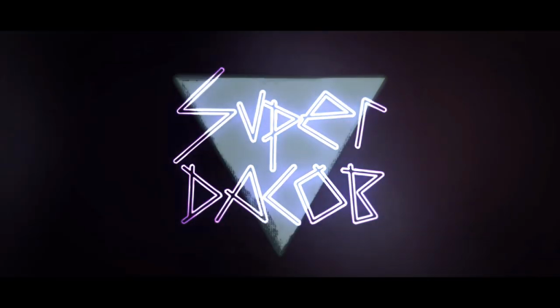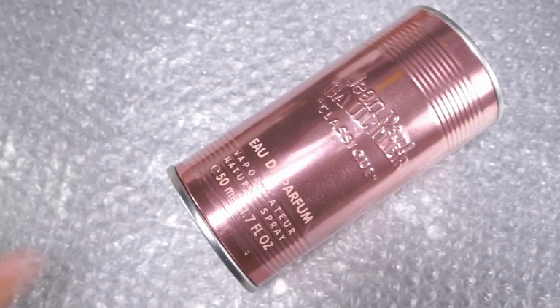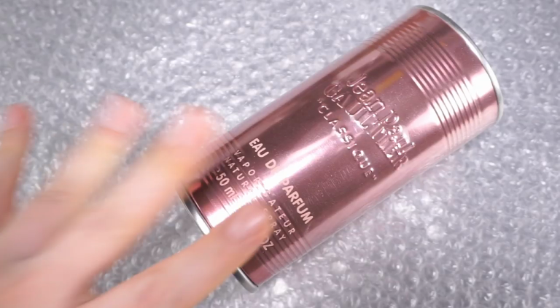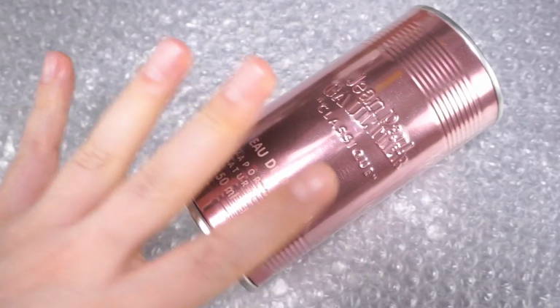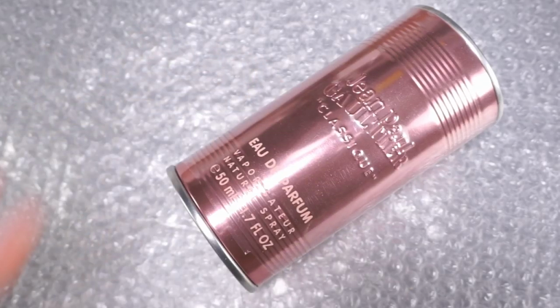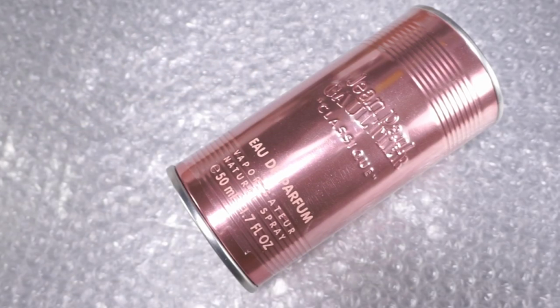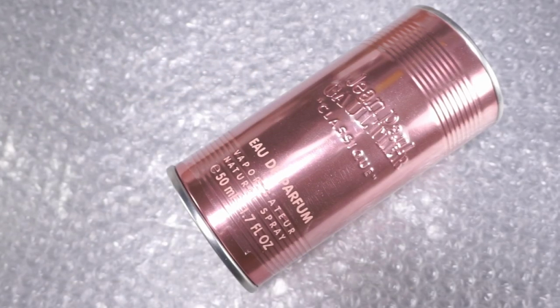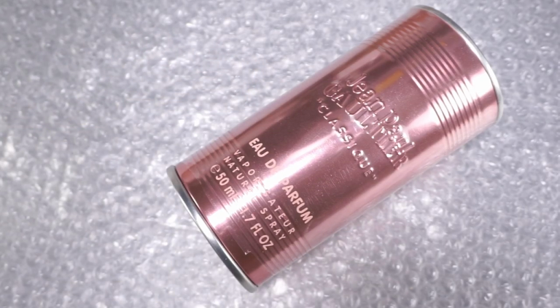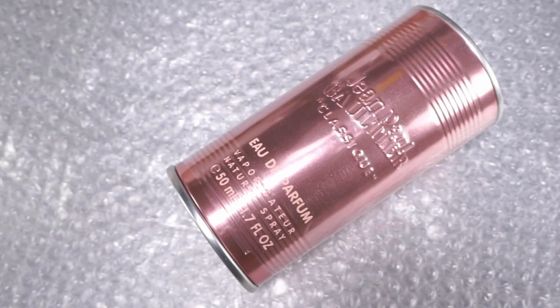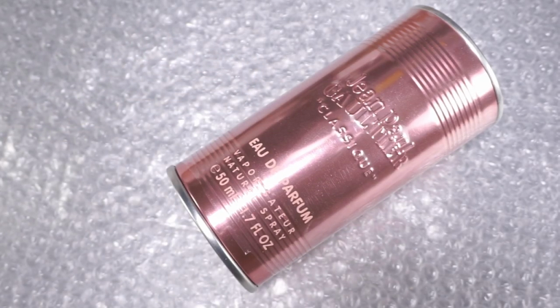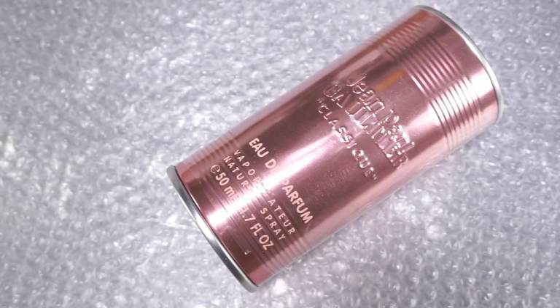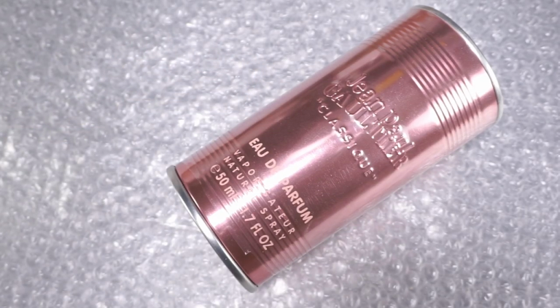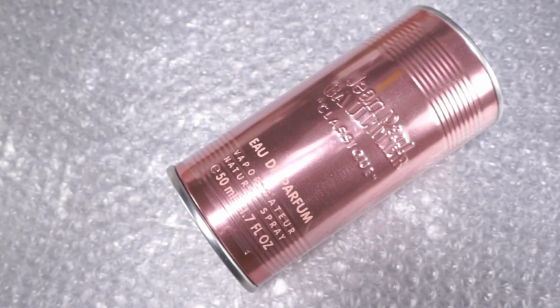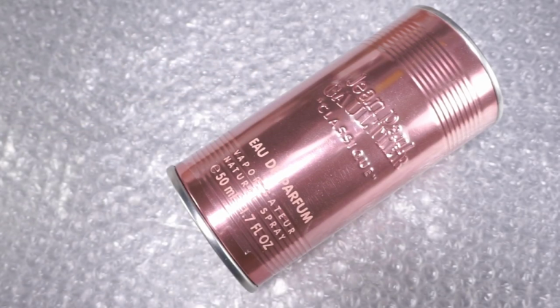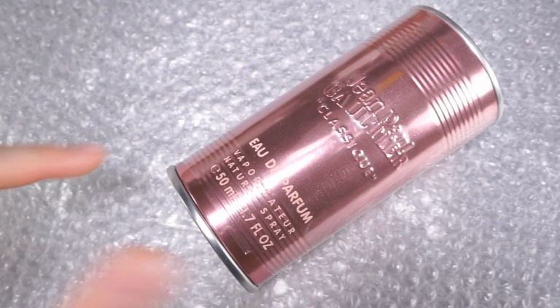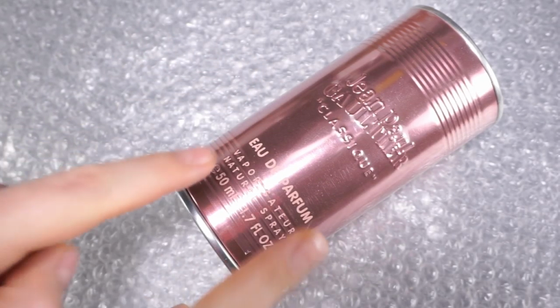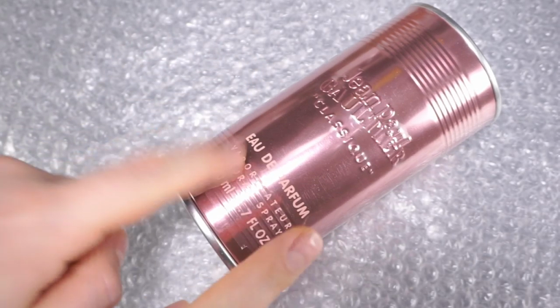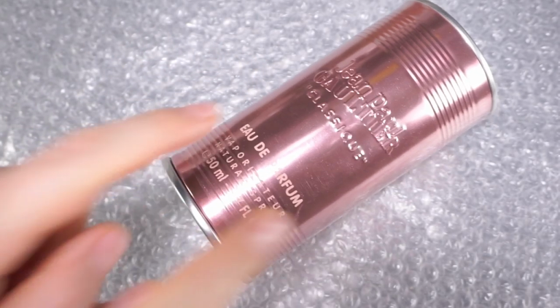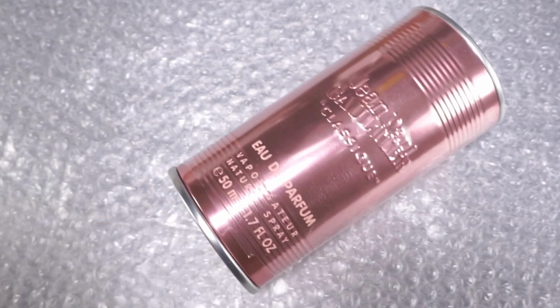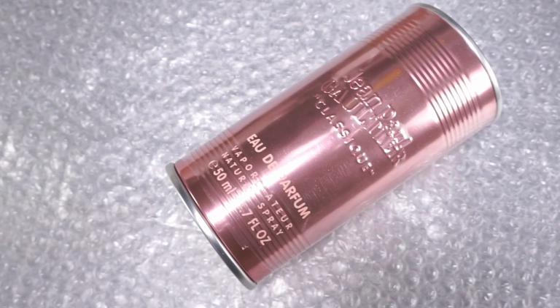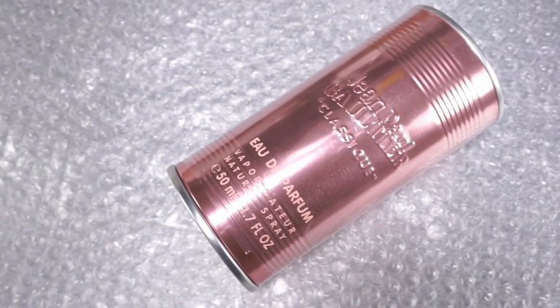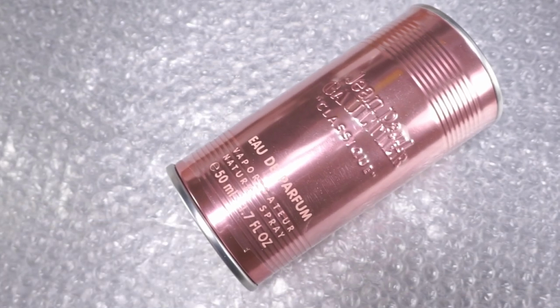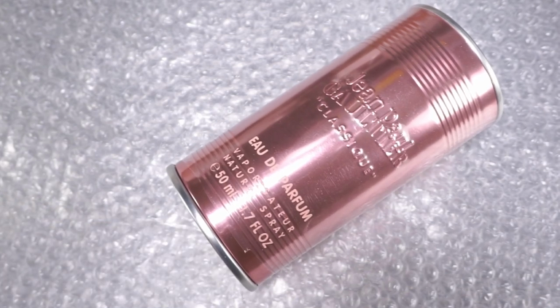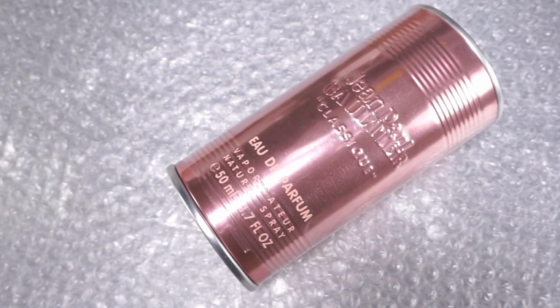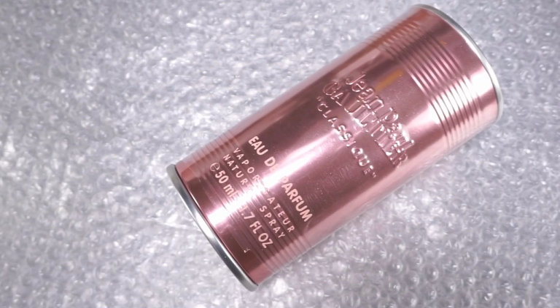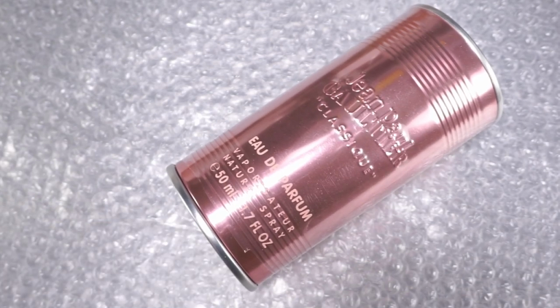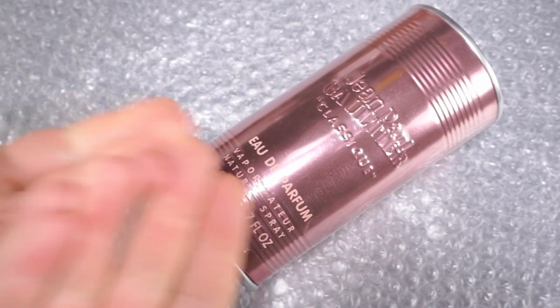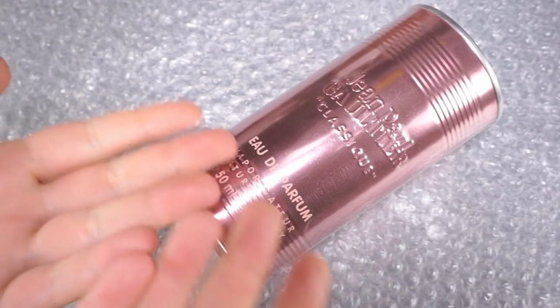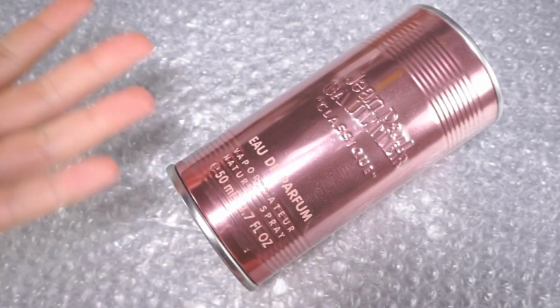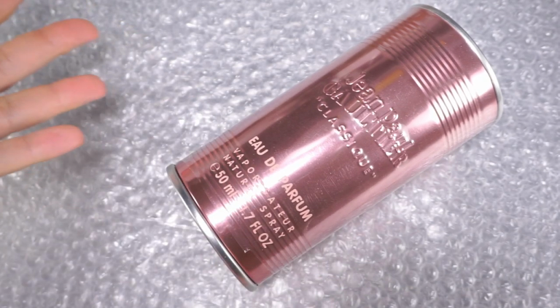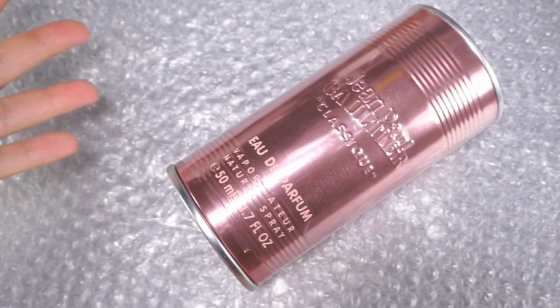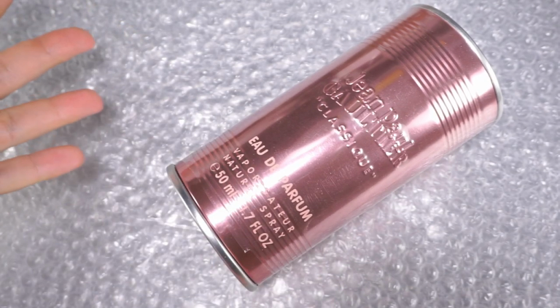Hi everybody, Dacob here. Welcome back to the Fashion Bunker. Today we are reviewing Jean Paul Gaultier Classique Eau de Parfum.